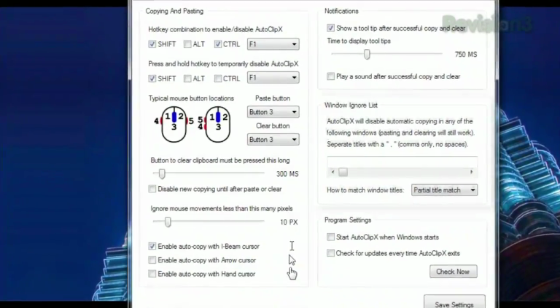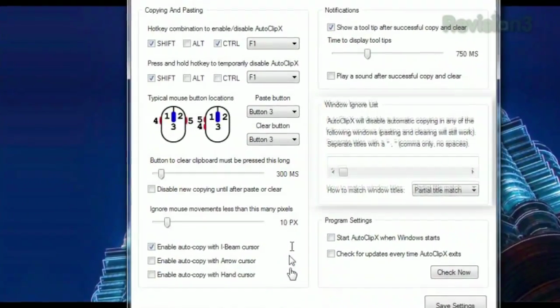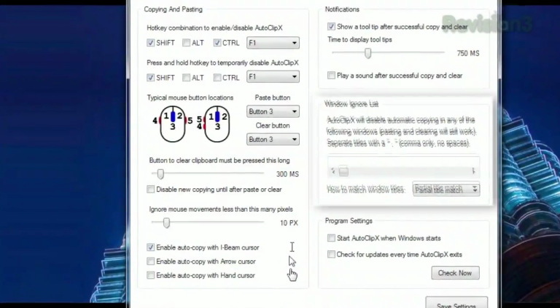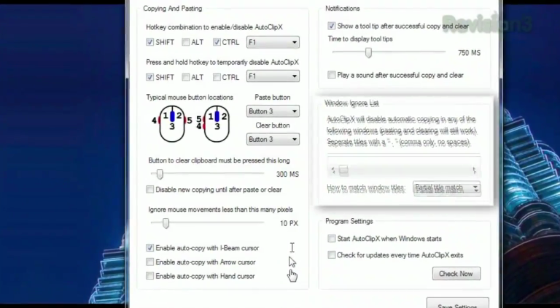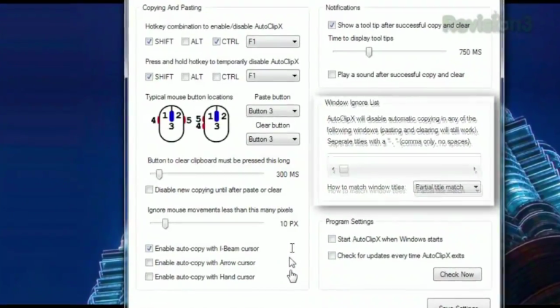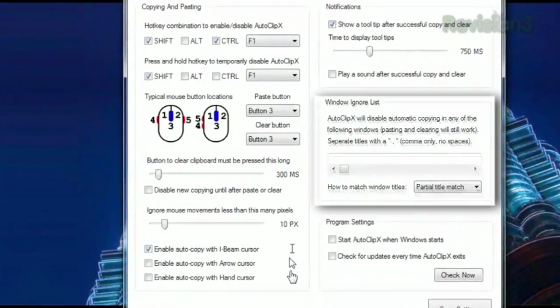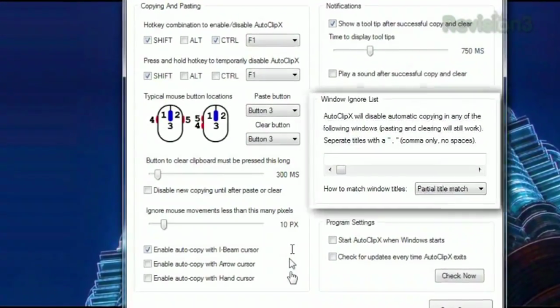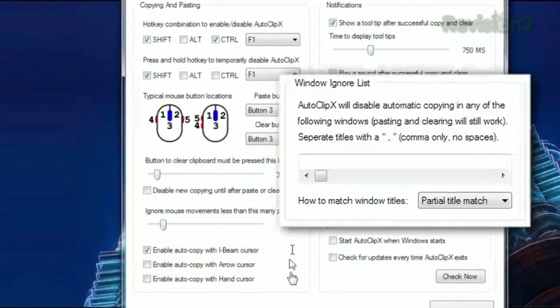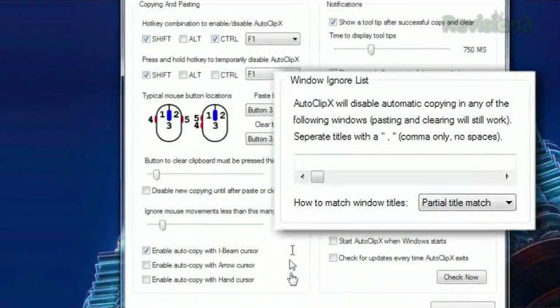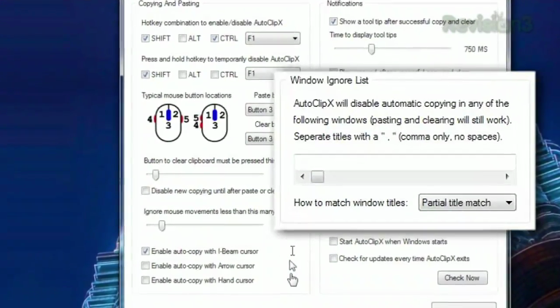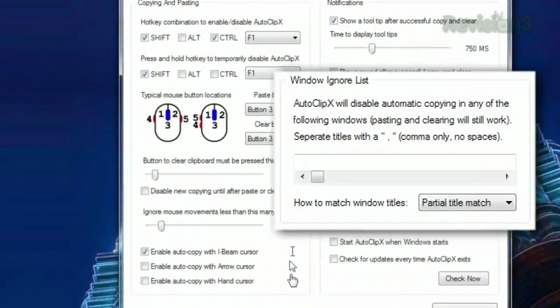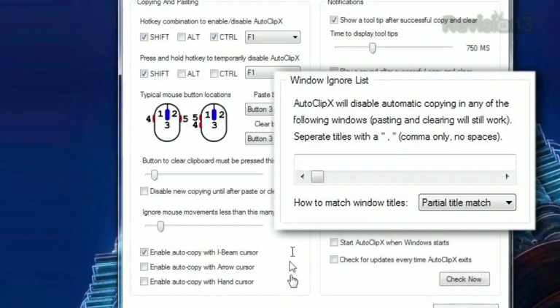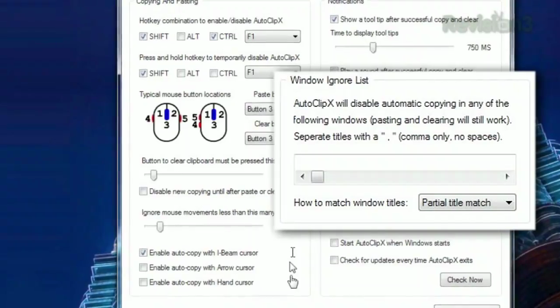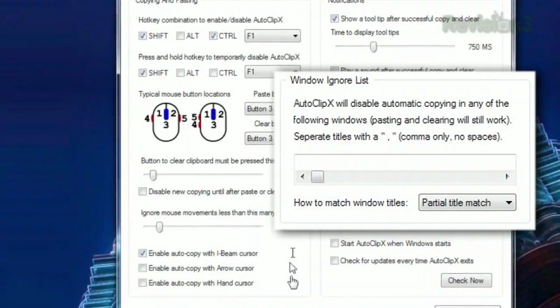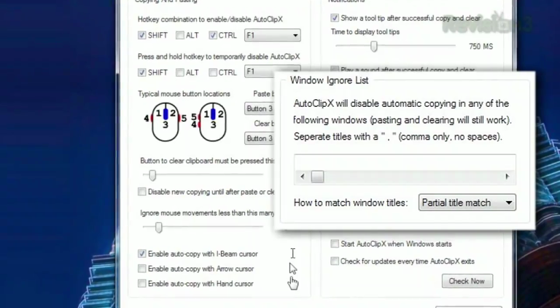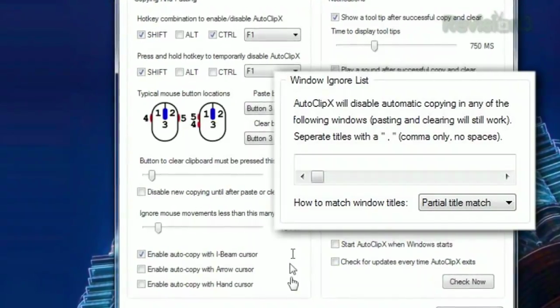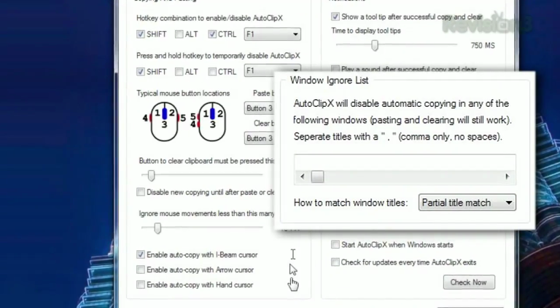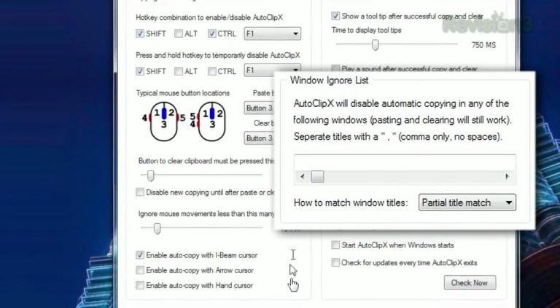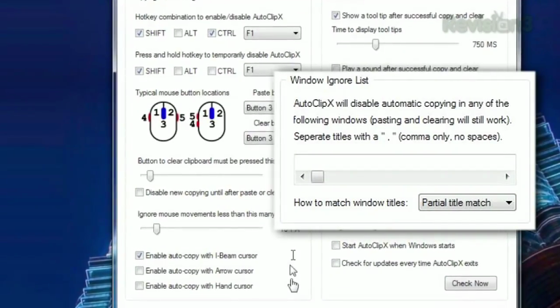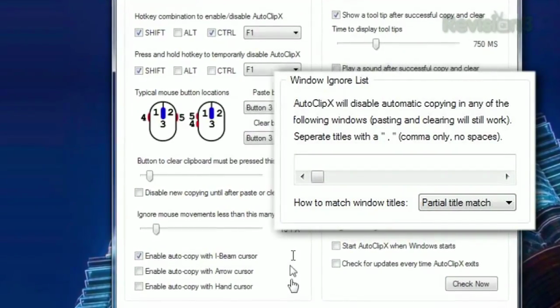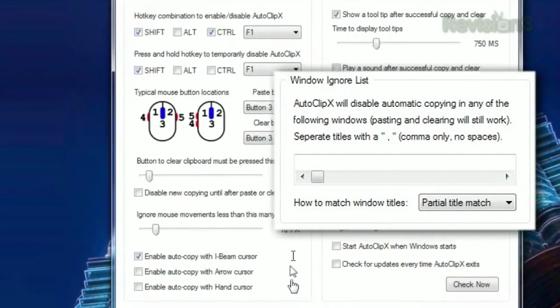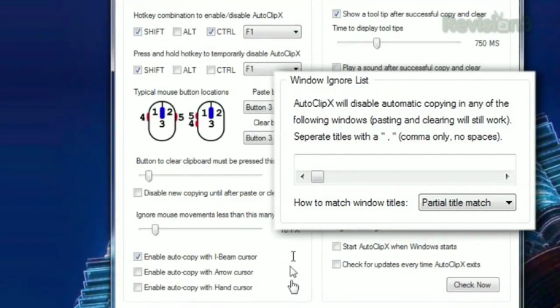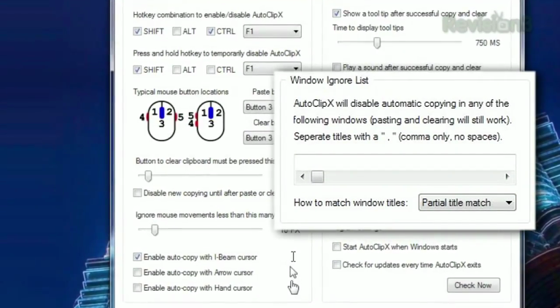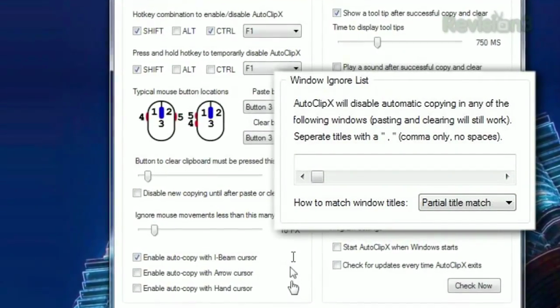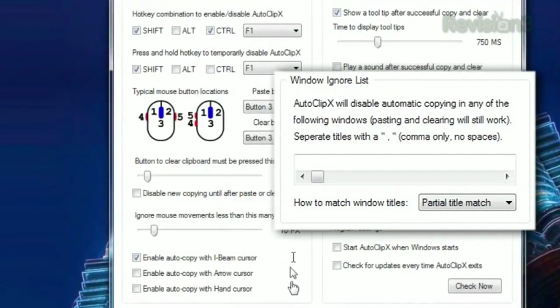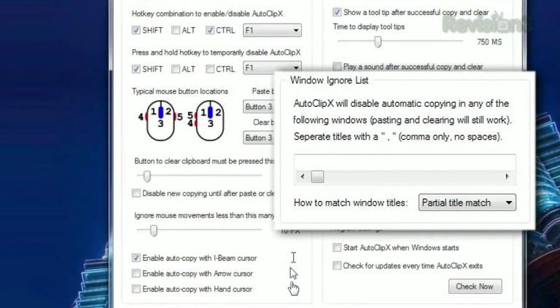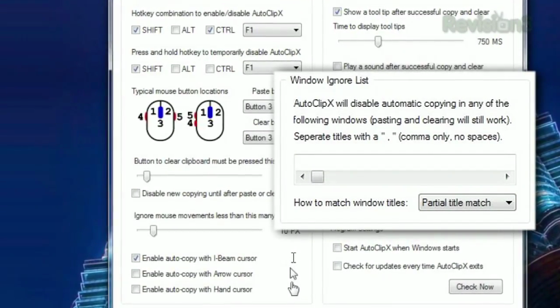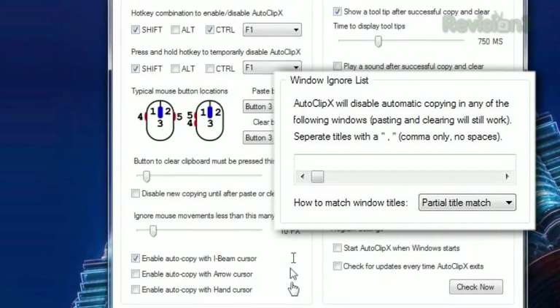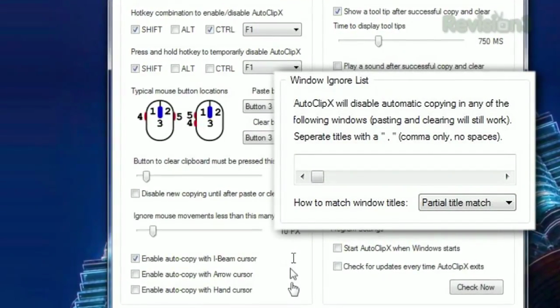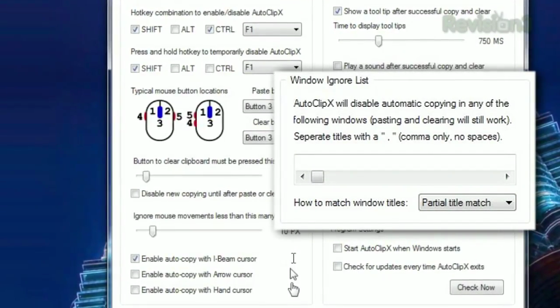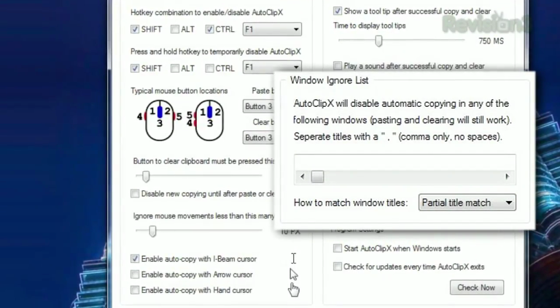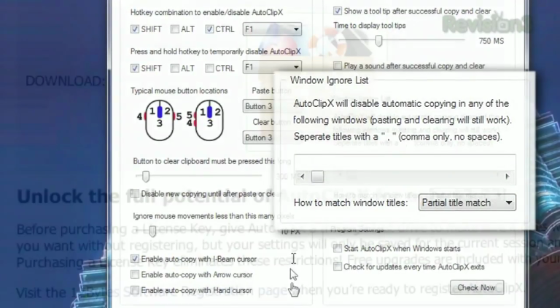It also provides a window ignore list in case you'd like to disable Autoclip X within certain windows, and more.